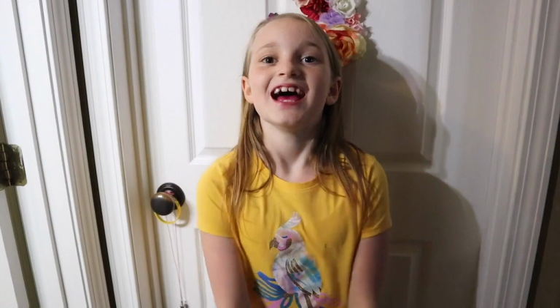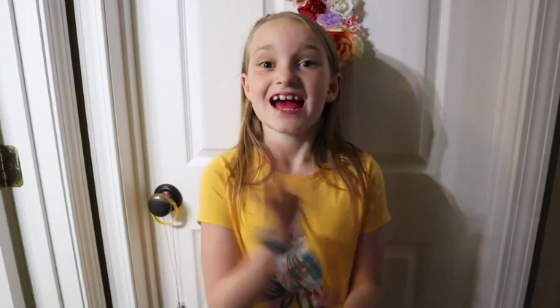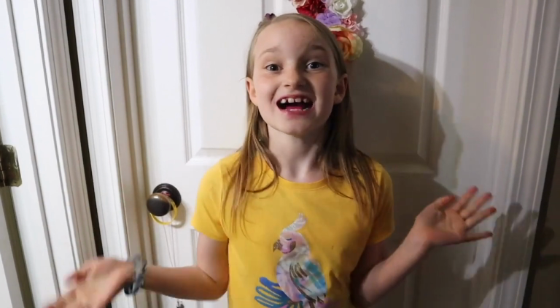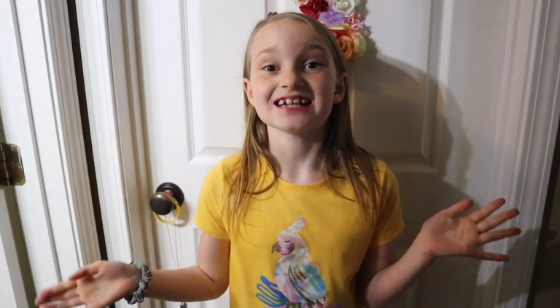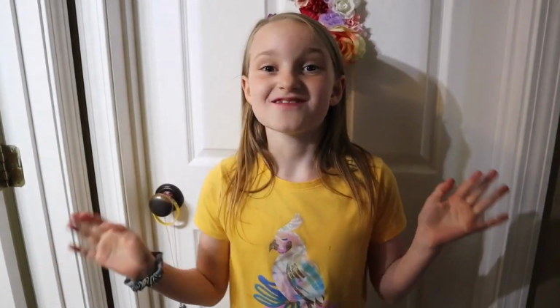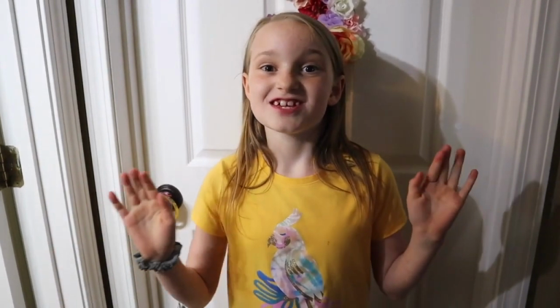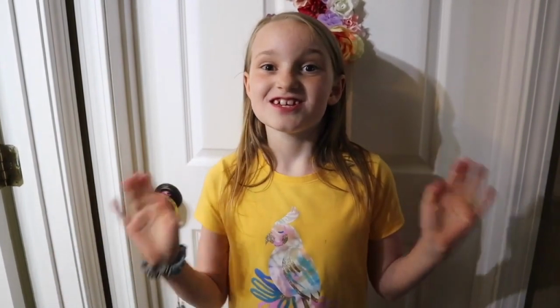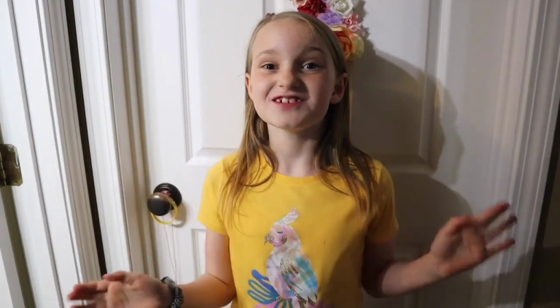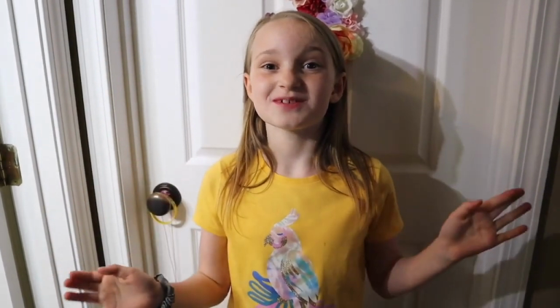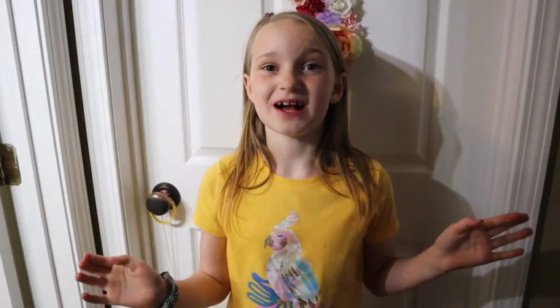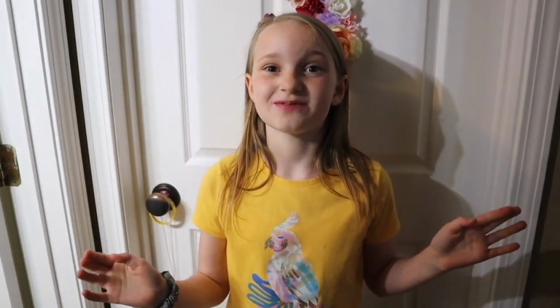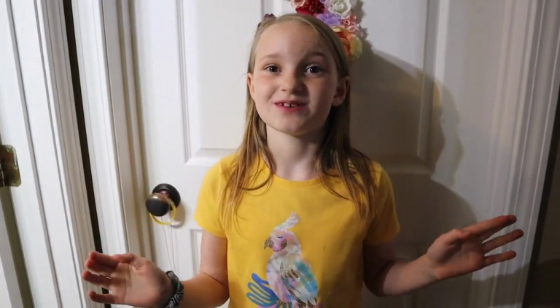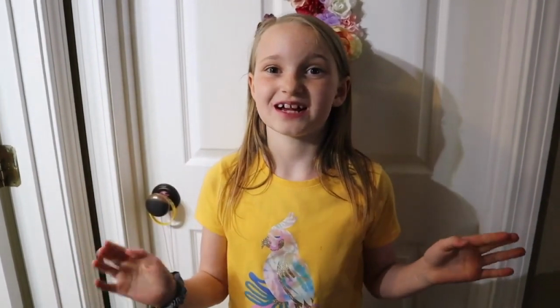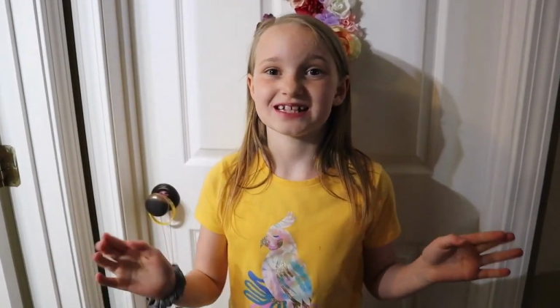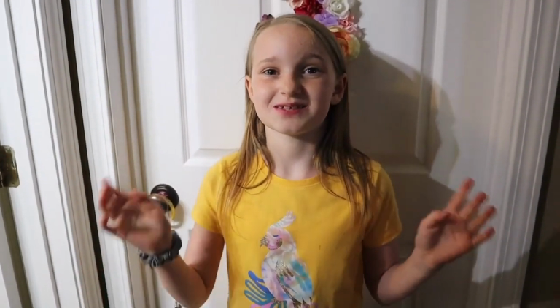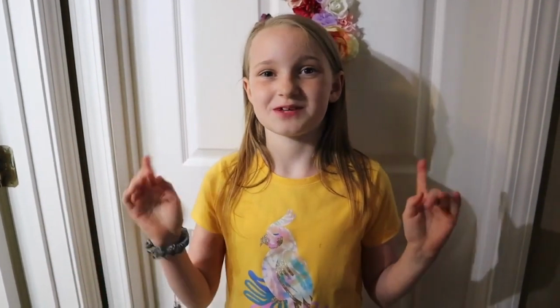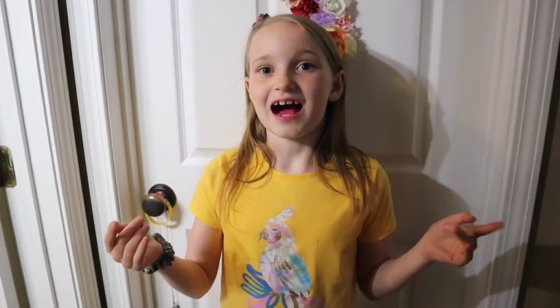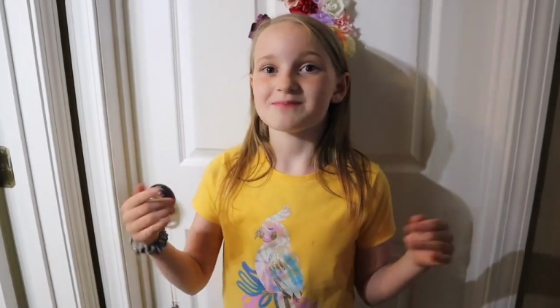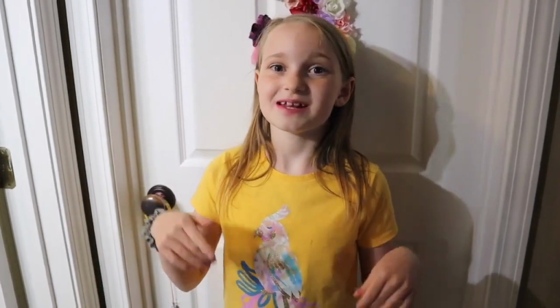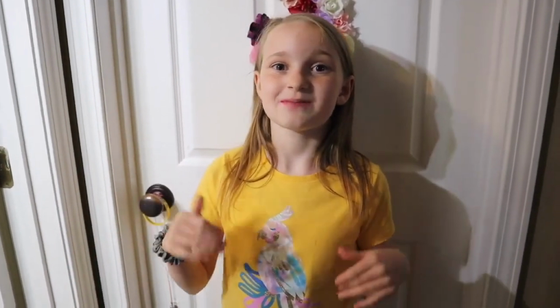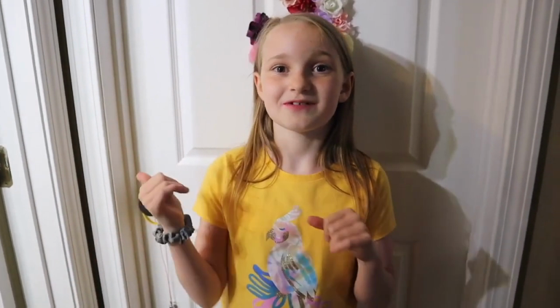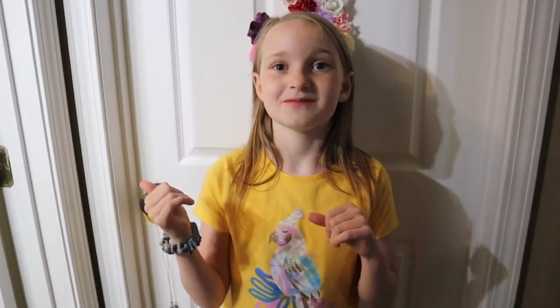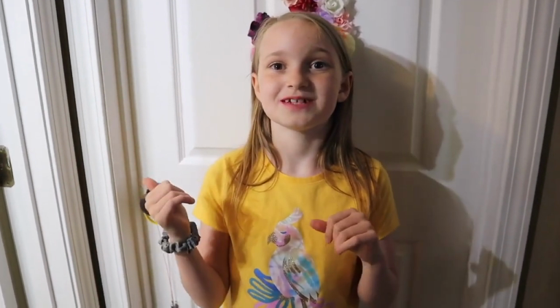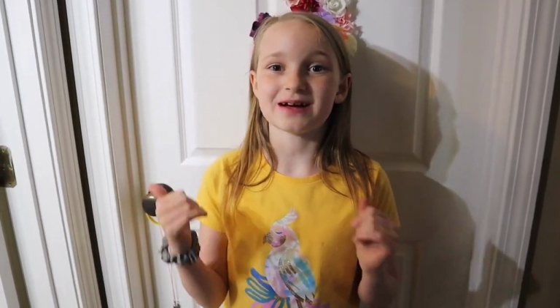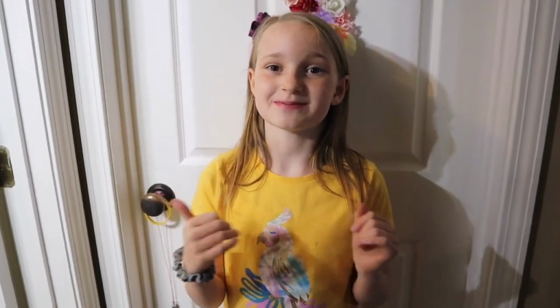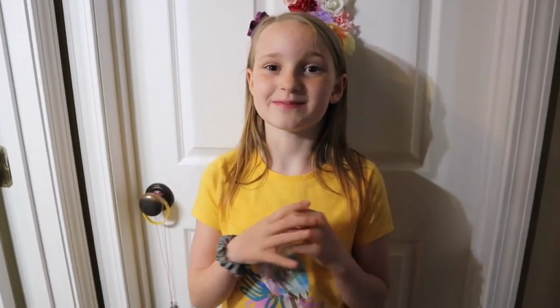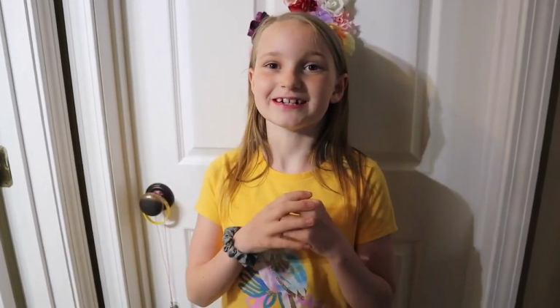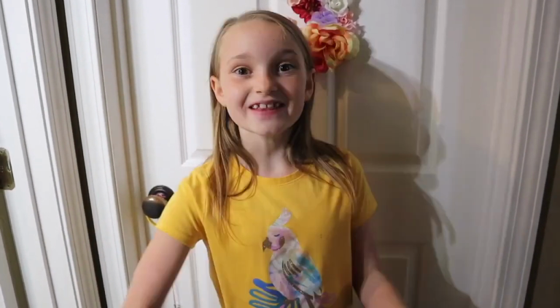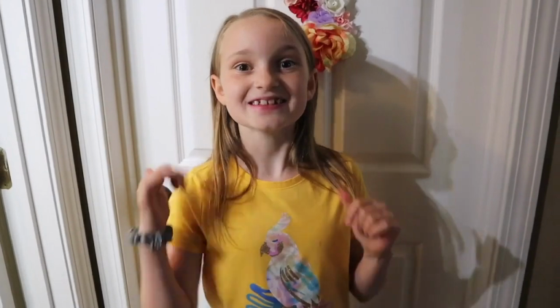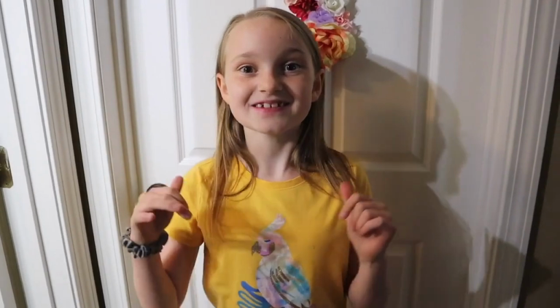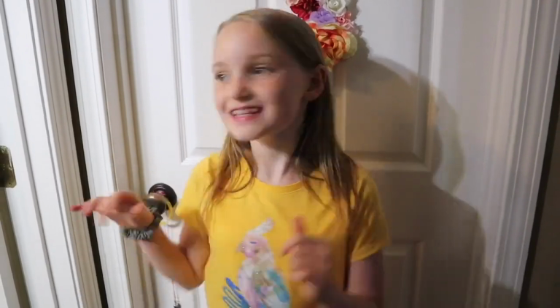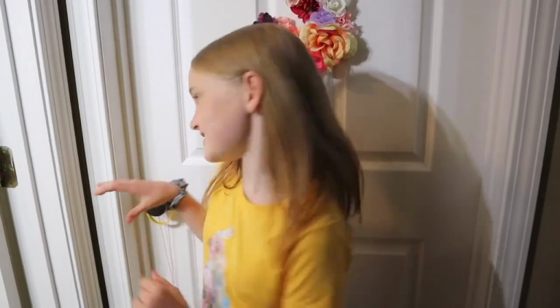Hey guys, I have a huge surprise for you guys this week. I painted my room to match my bird. Let's go see it.